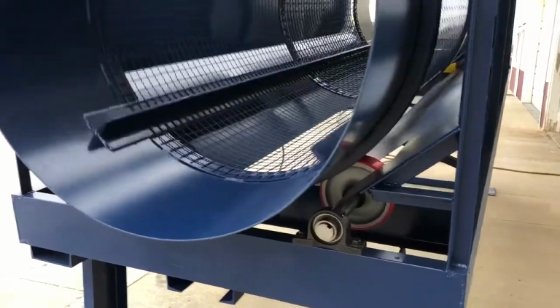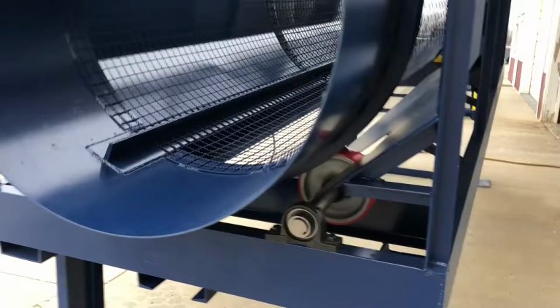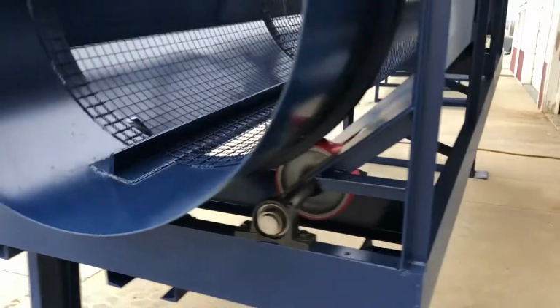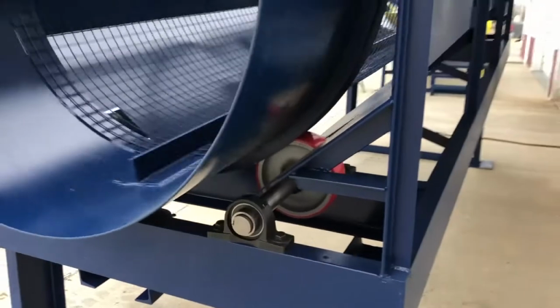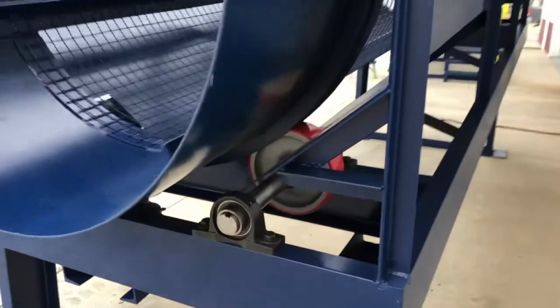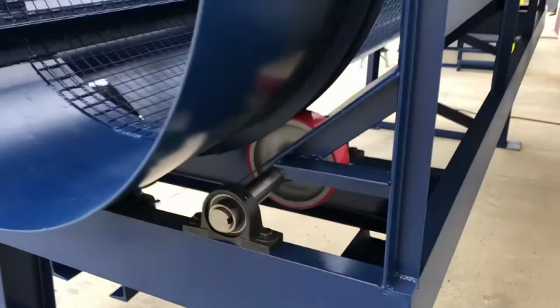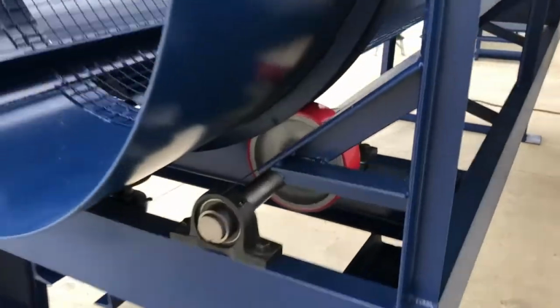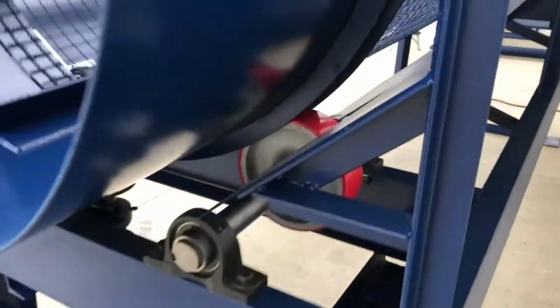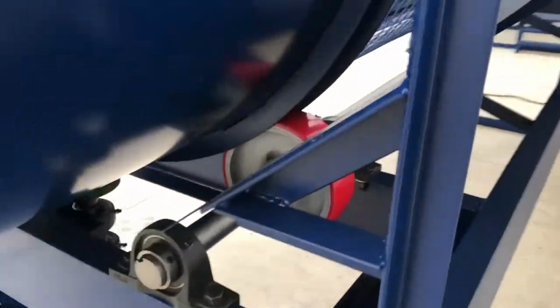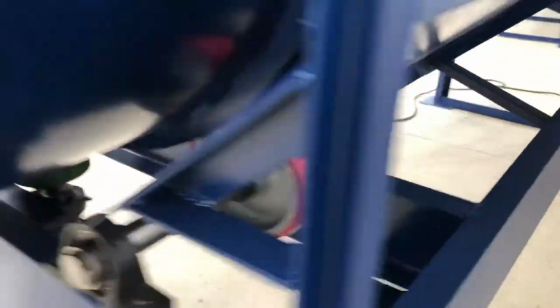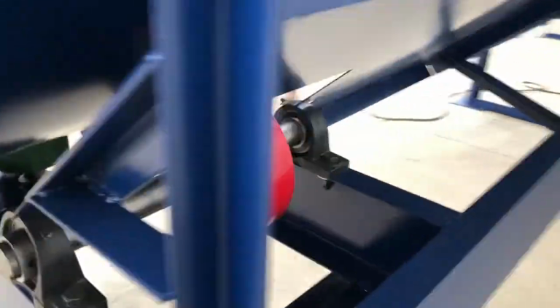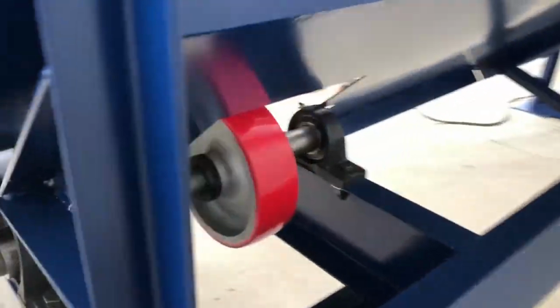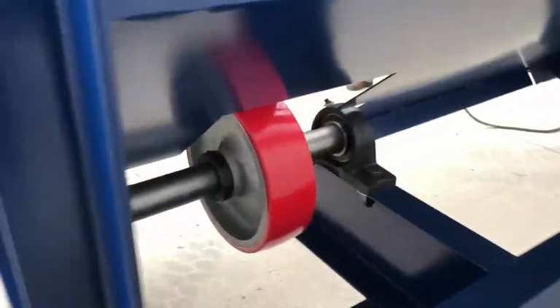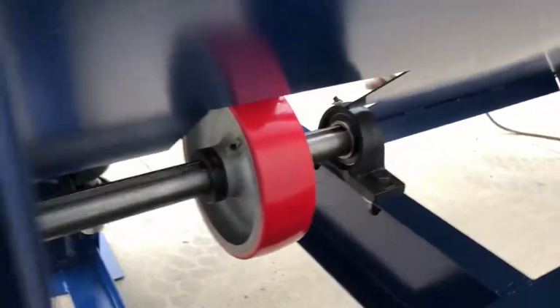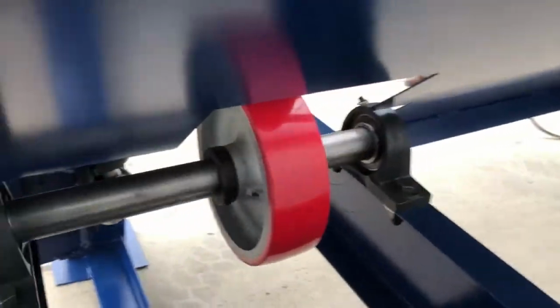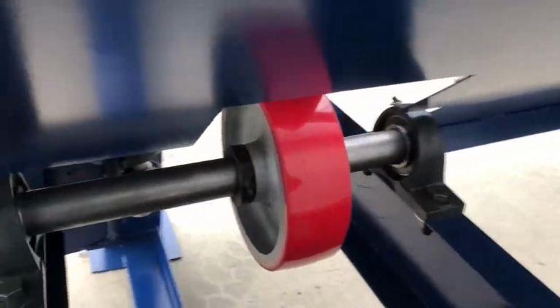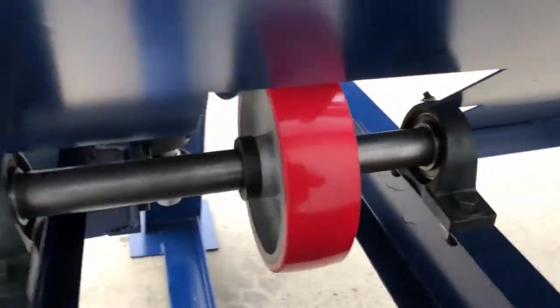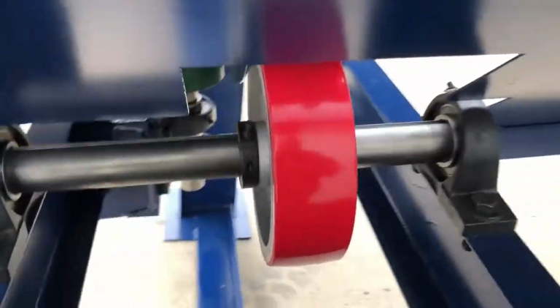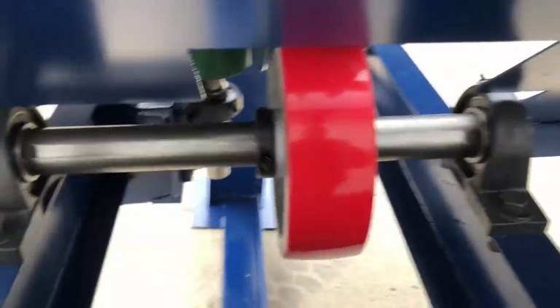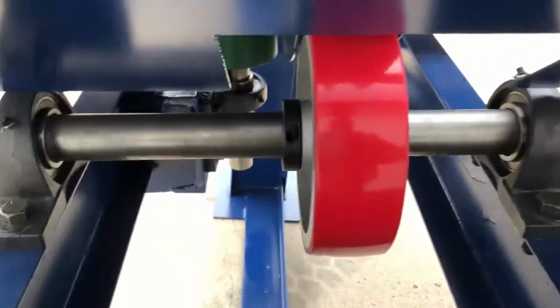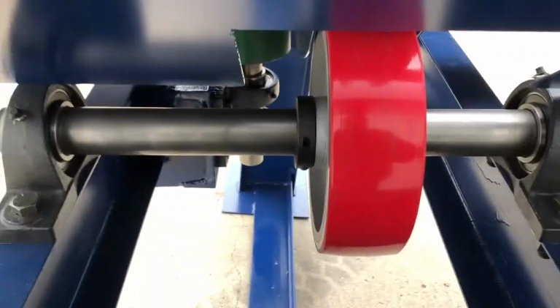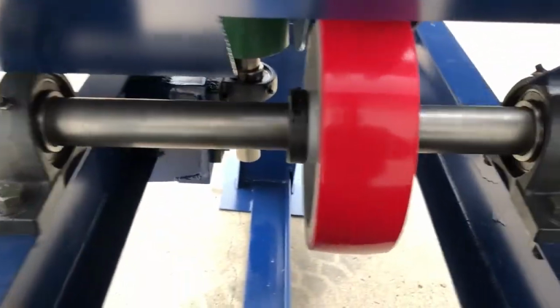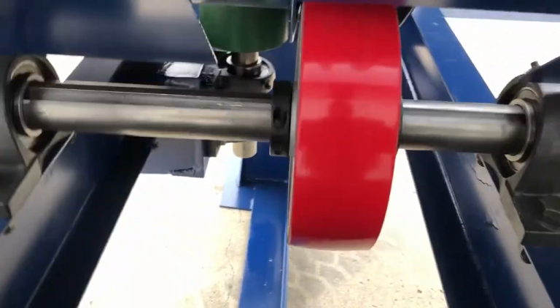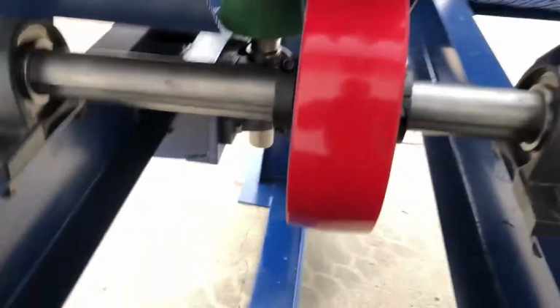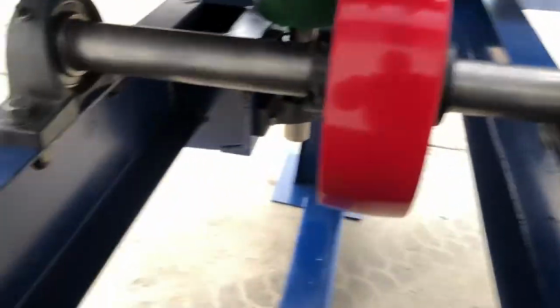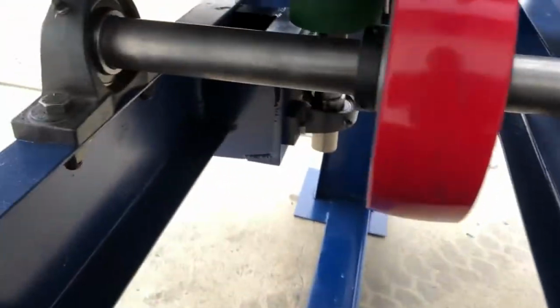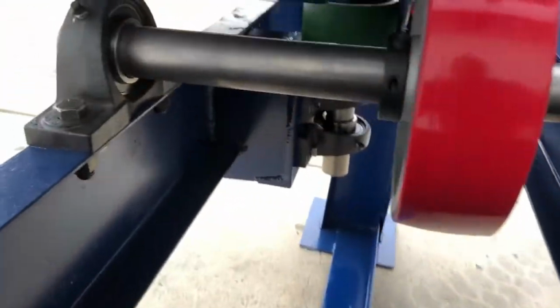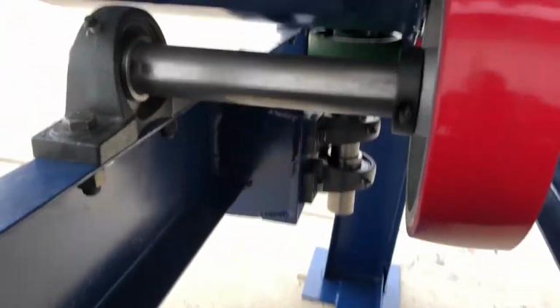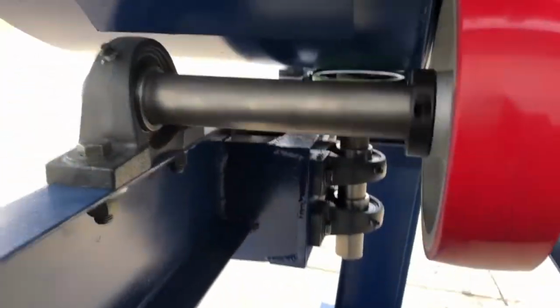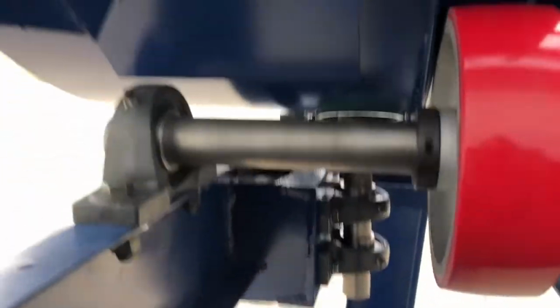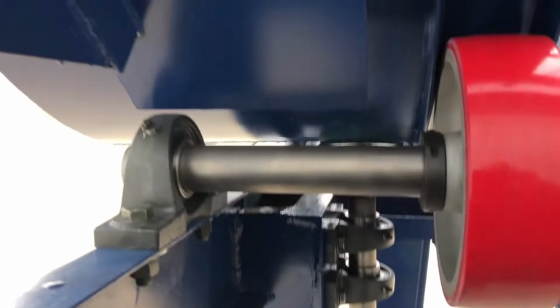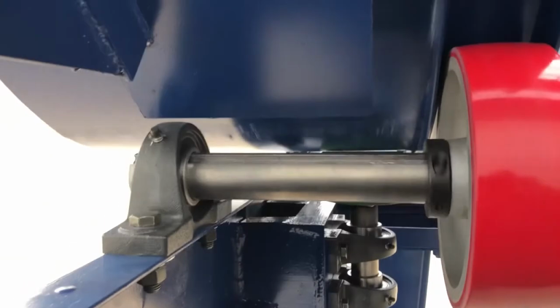Six inch diameter by 3 inch wire. Let's roll.